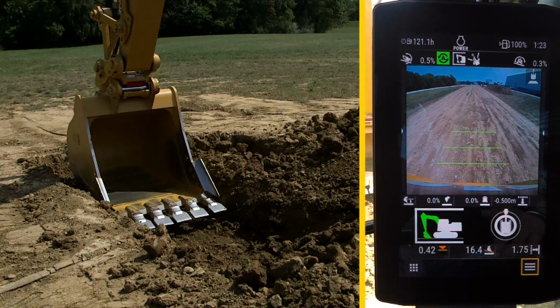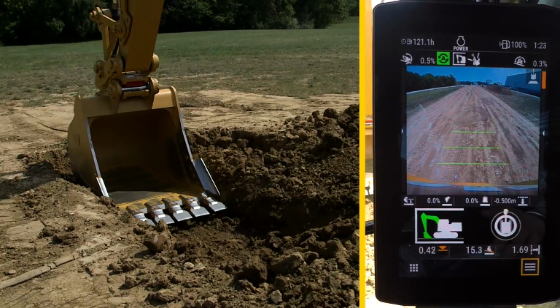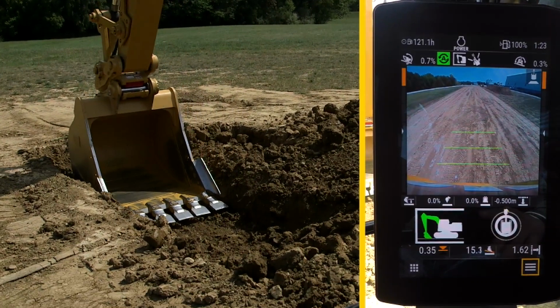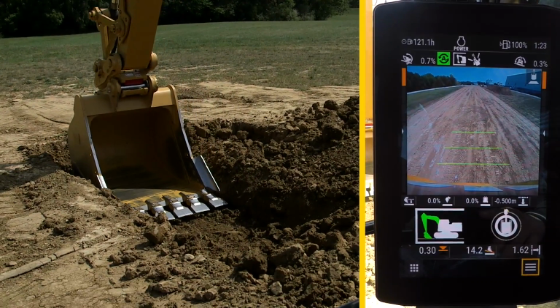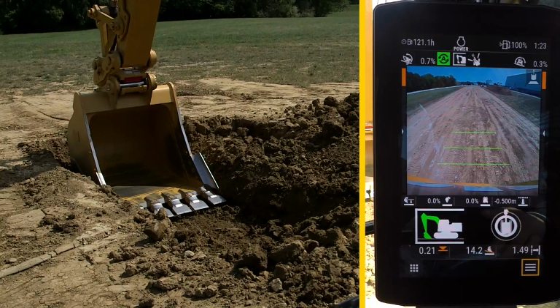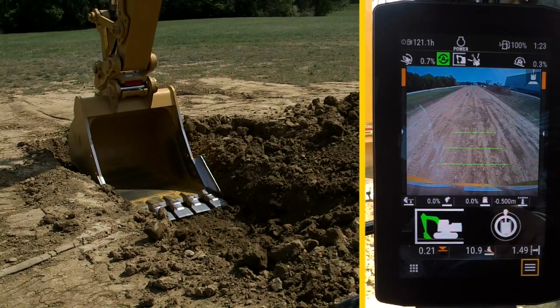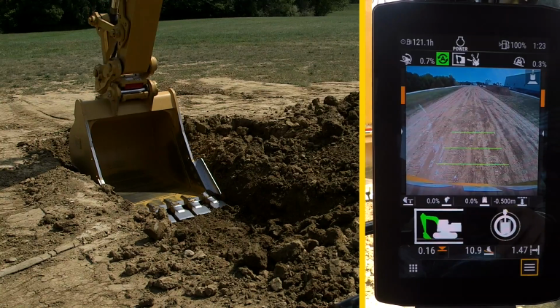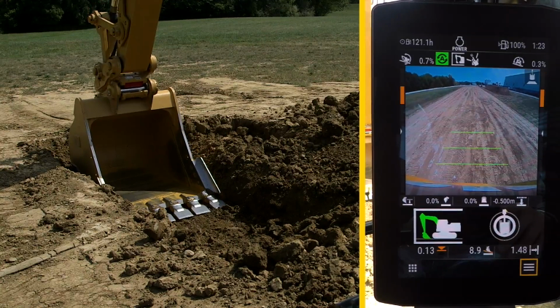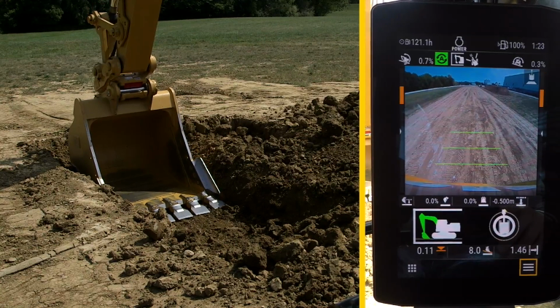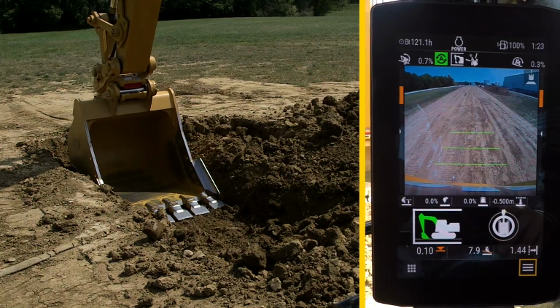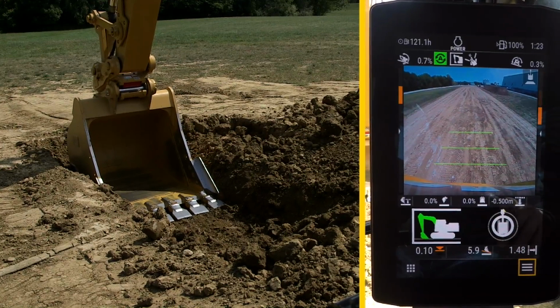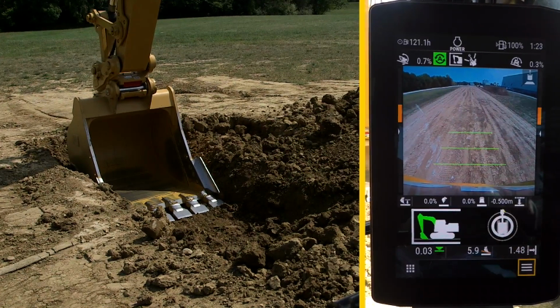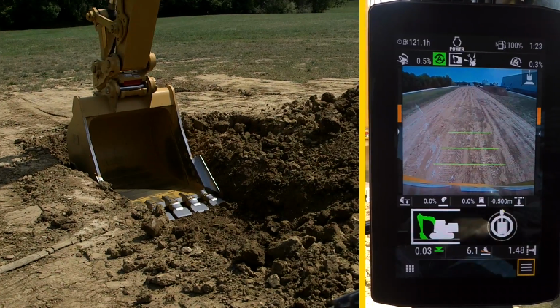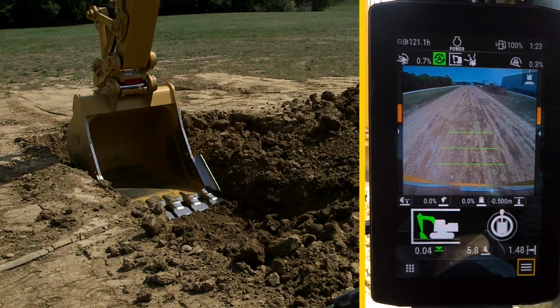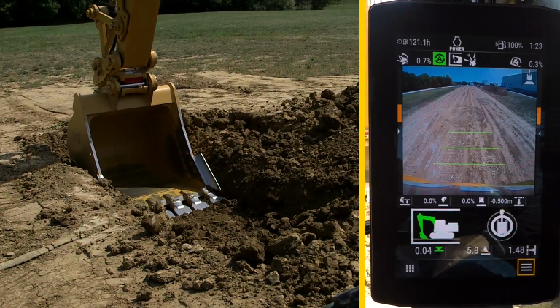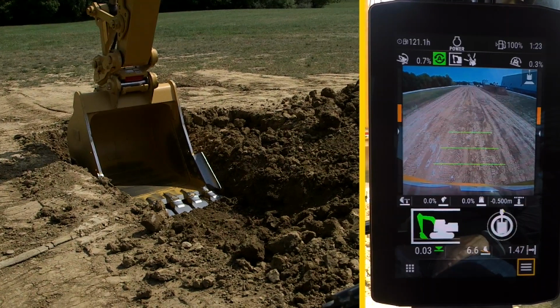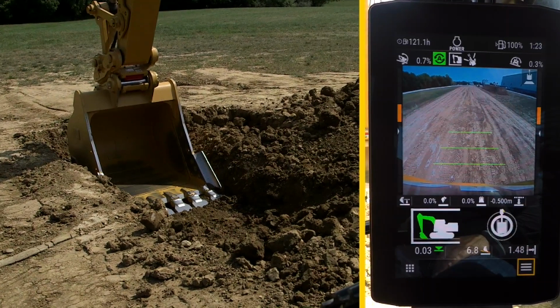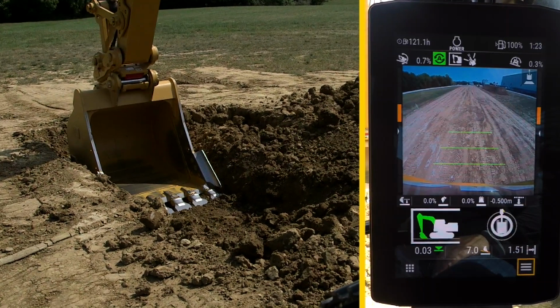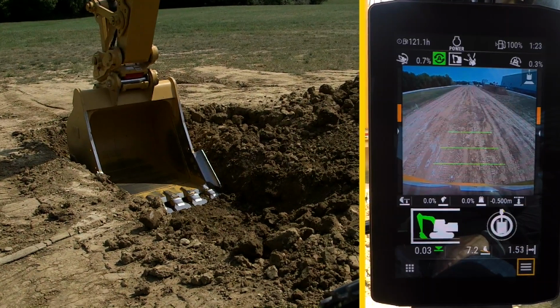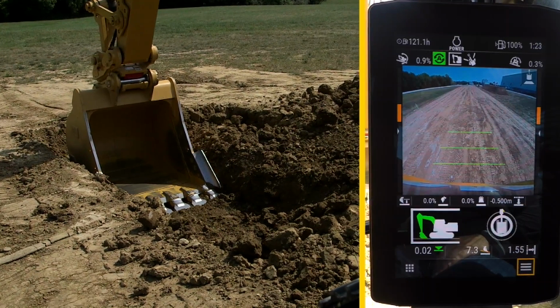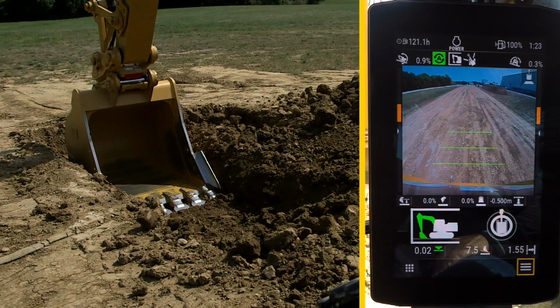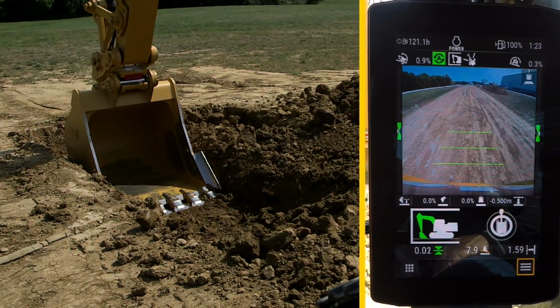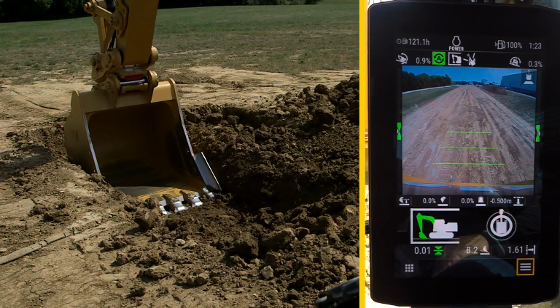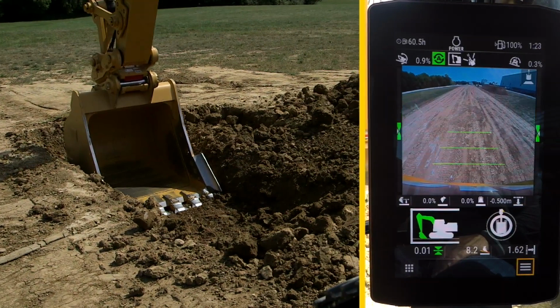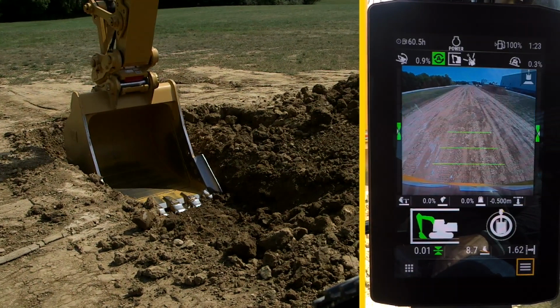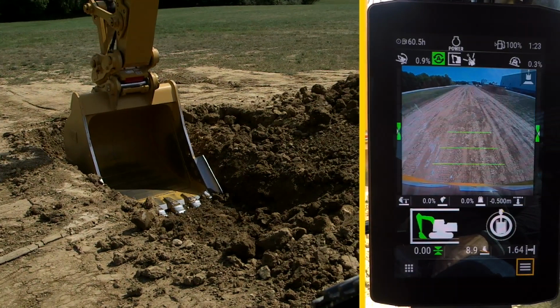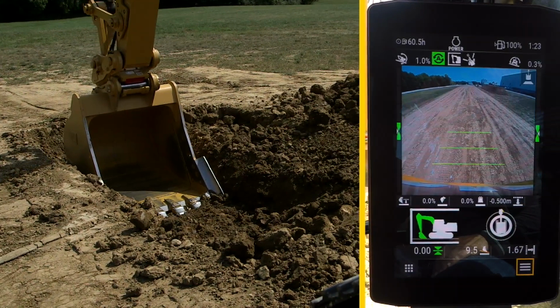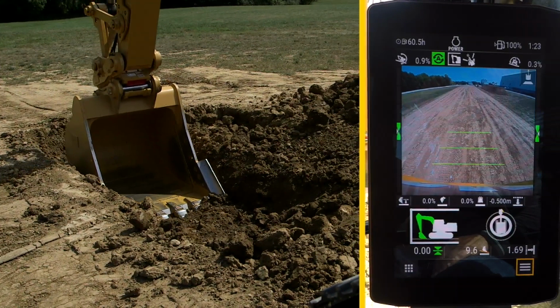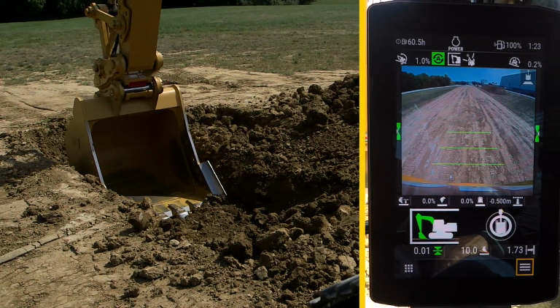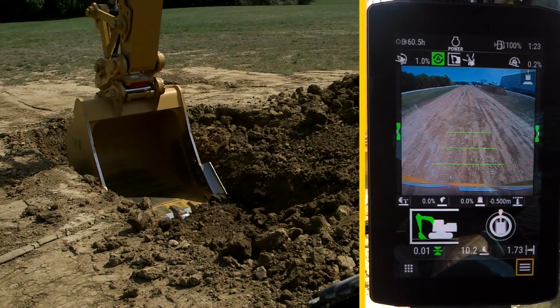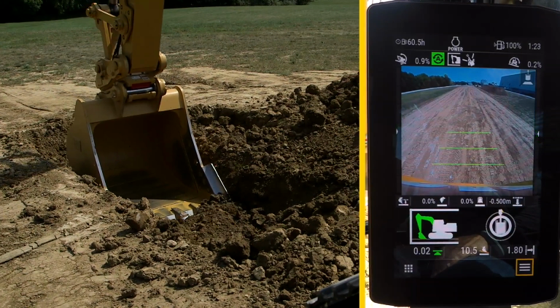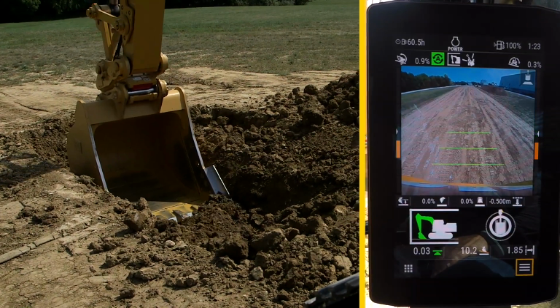Even with a flat bucket, the machine still holds grade to build a nice flat trench.